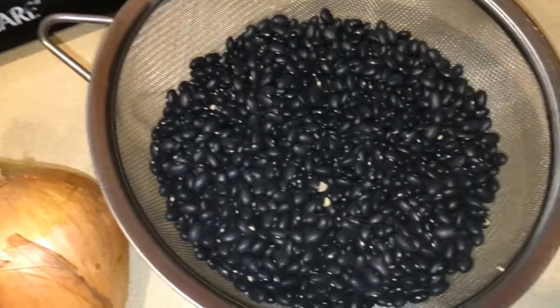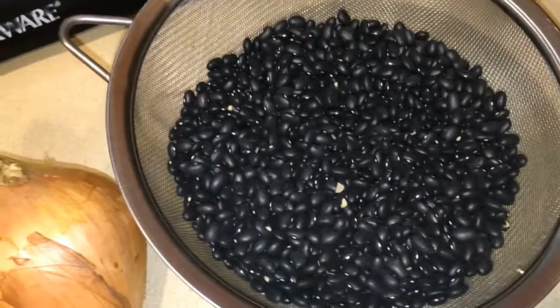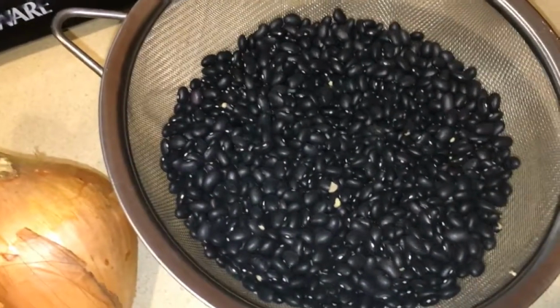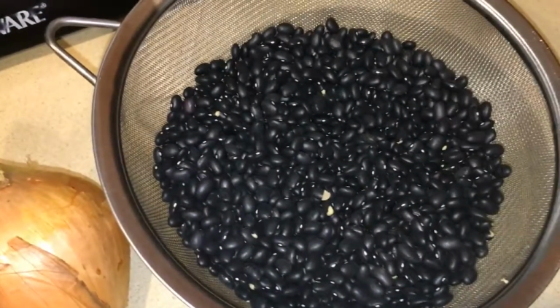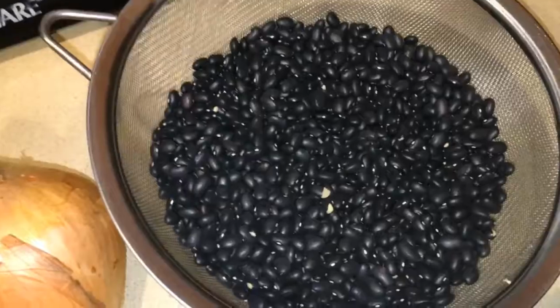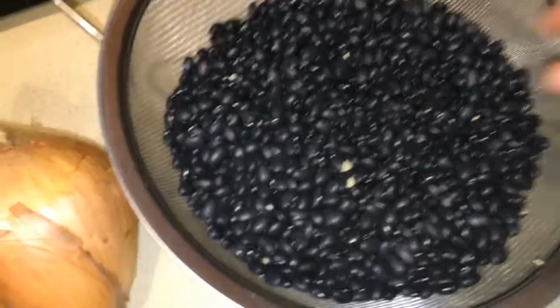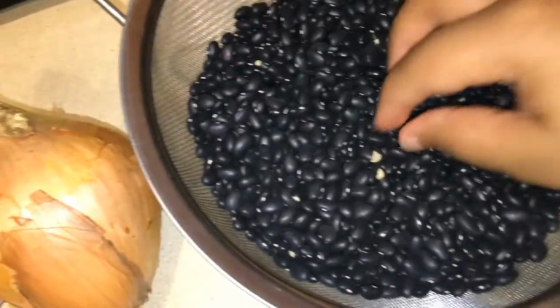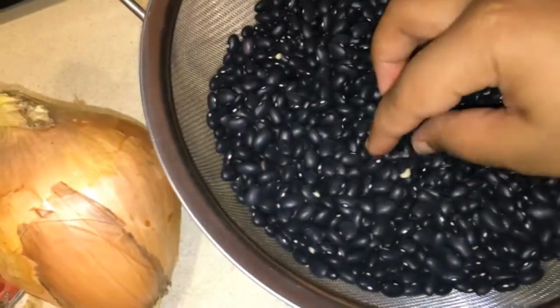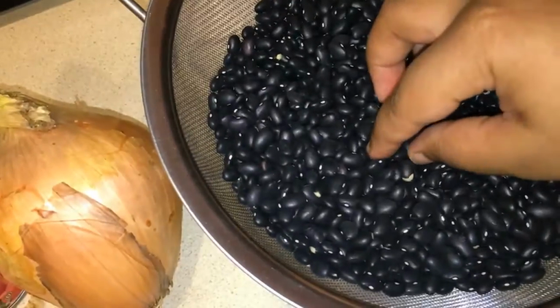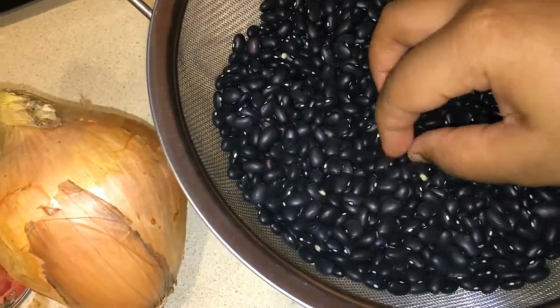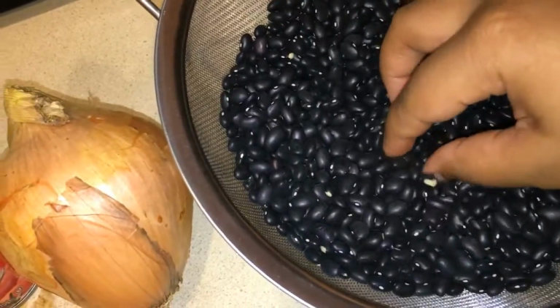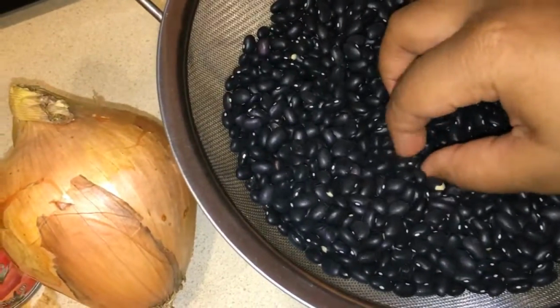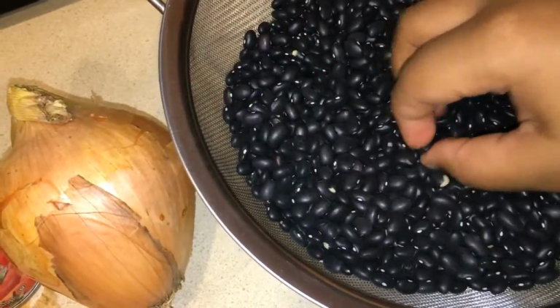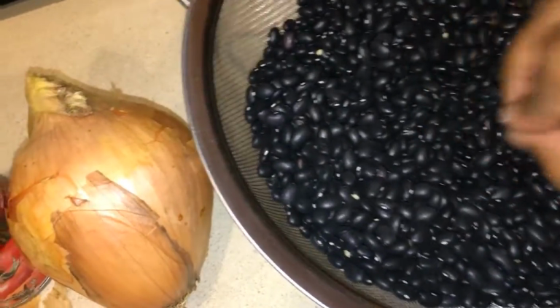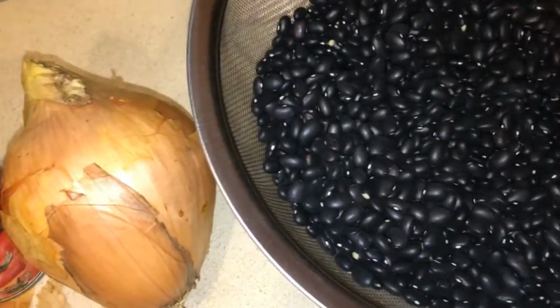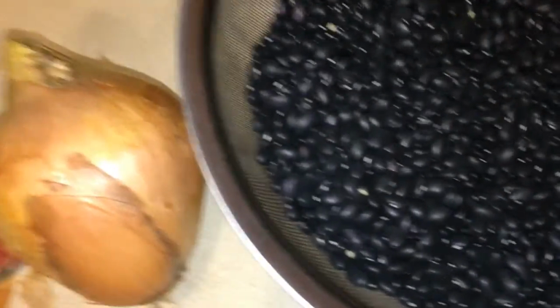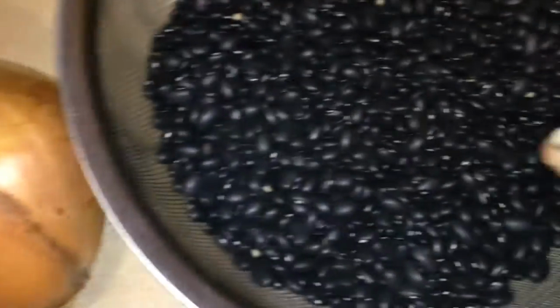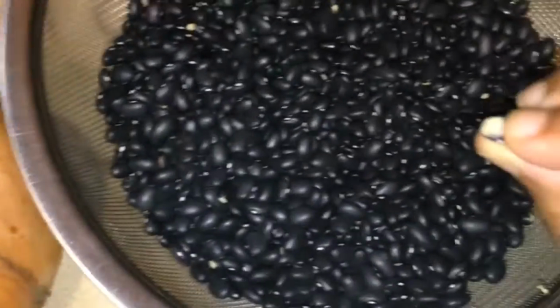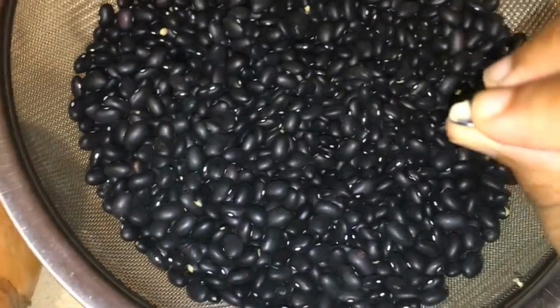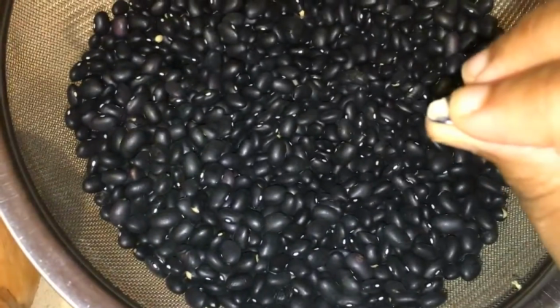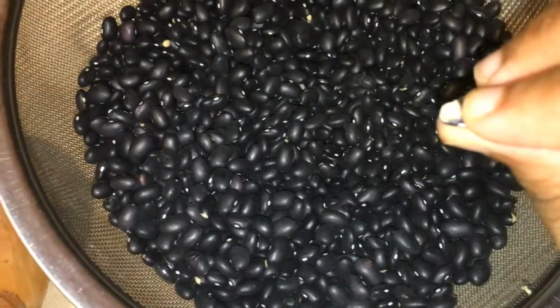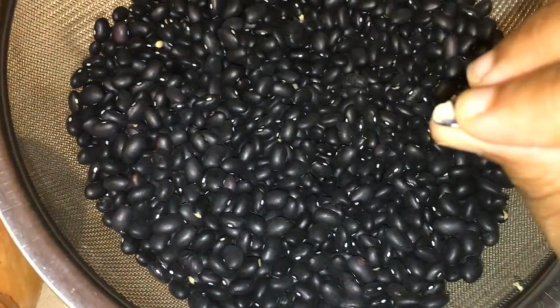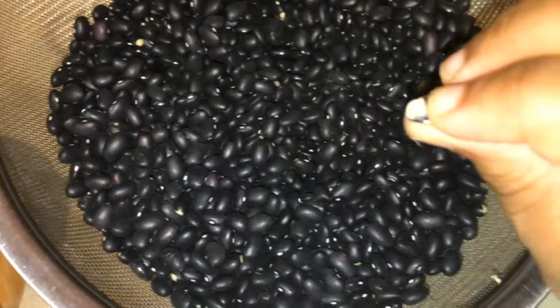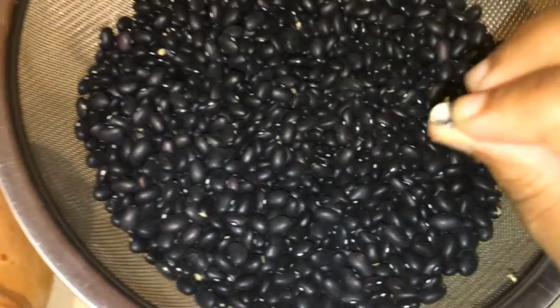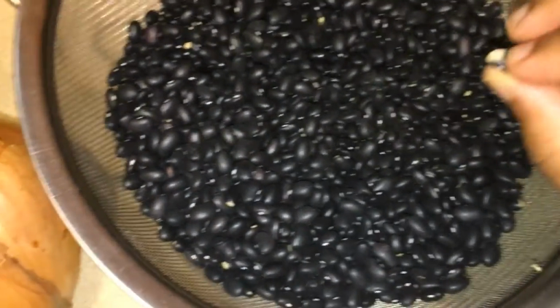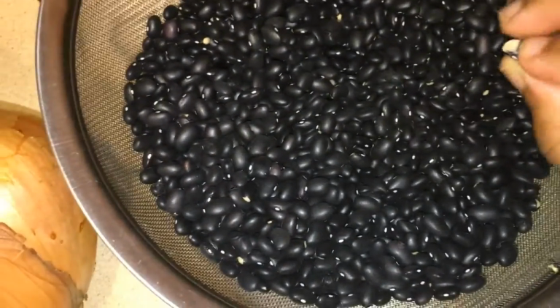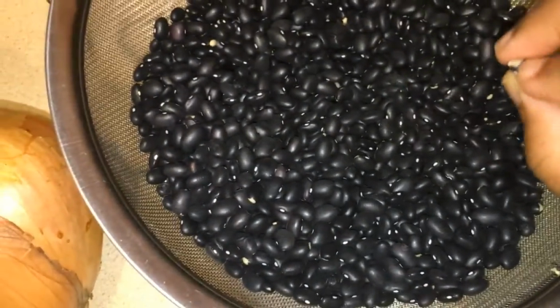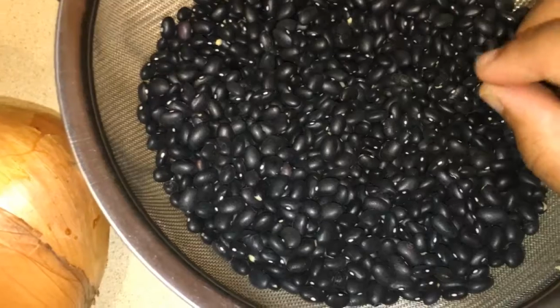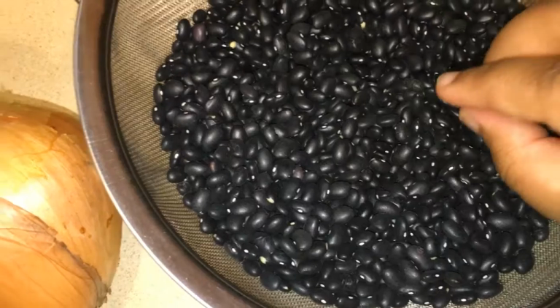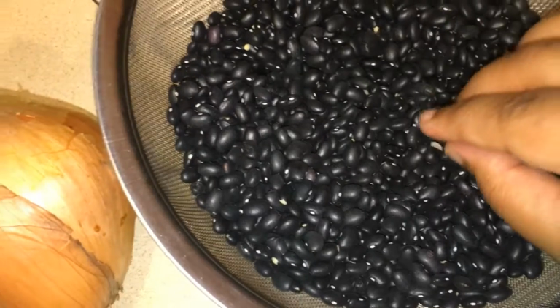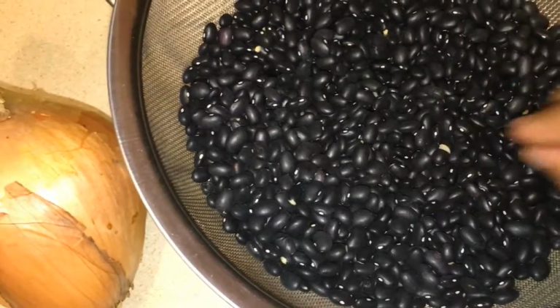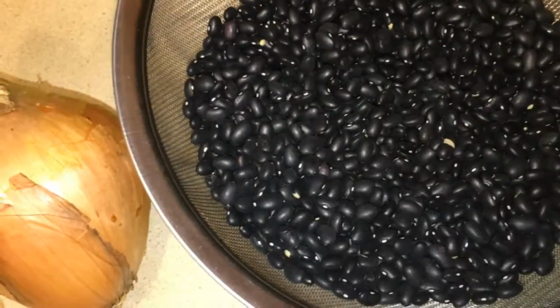First I'm going to start removing any bad beans like these ones, so I'm going to remove them and start washing, and then I can start cooking.